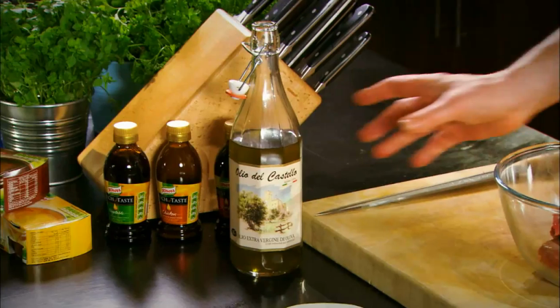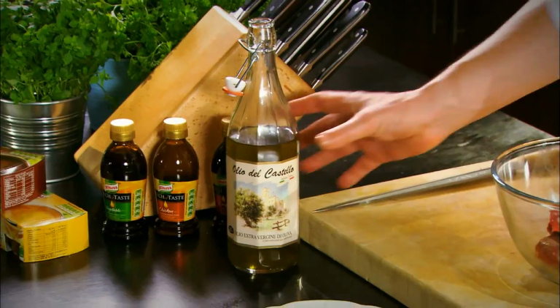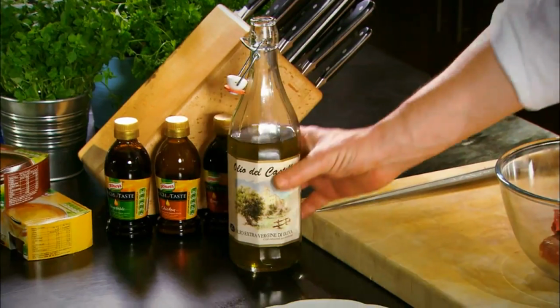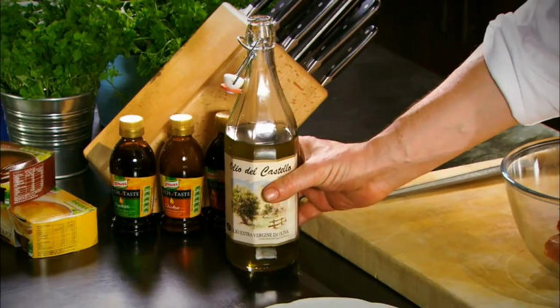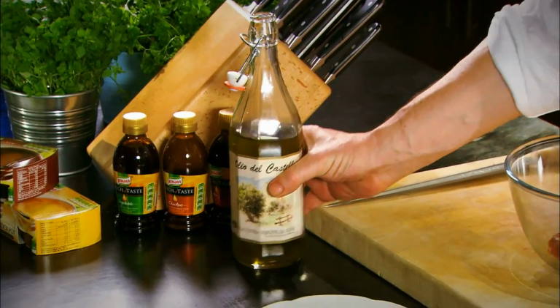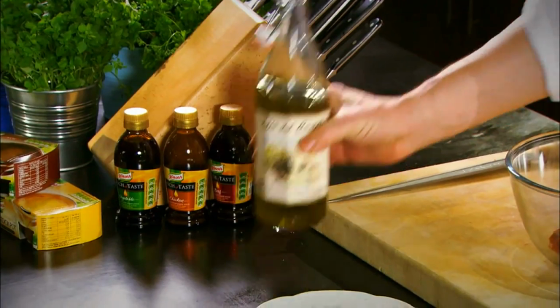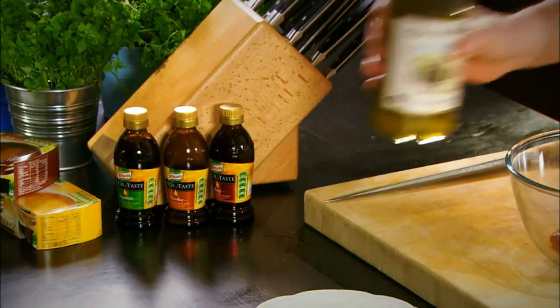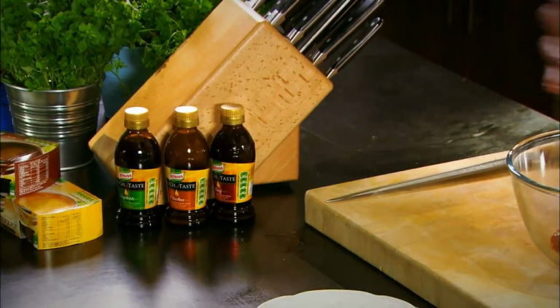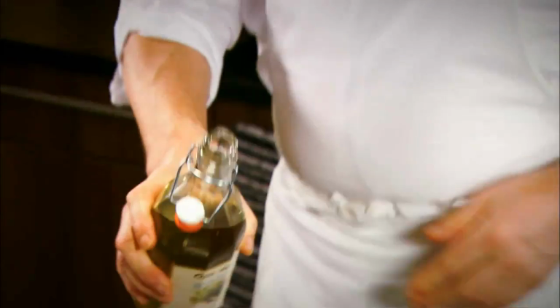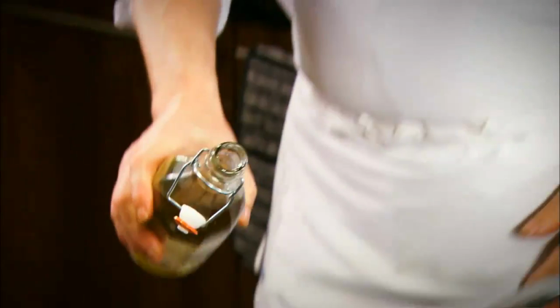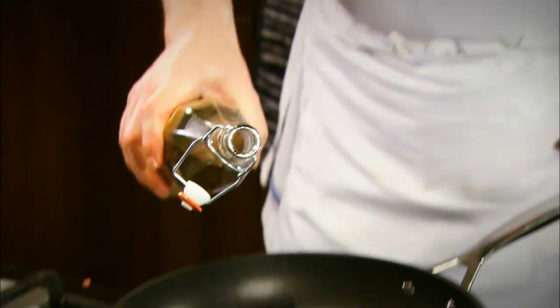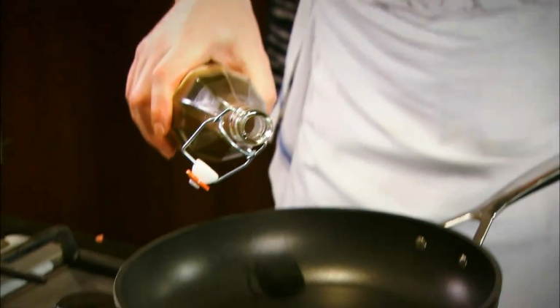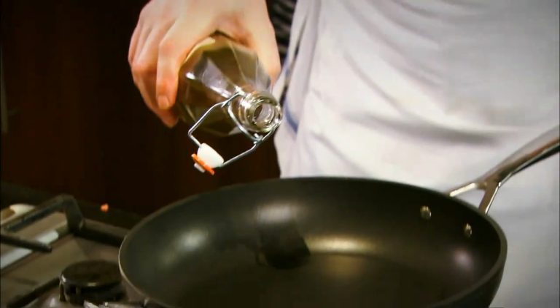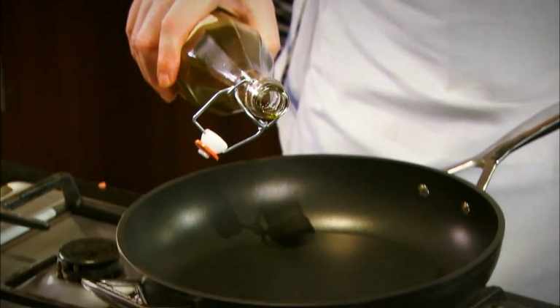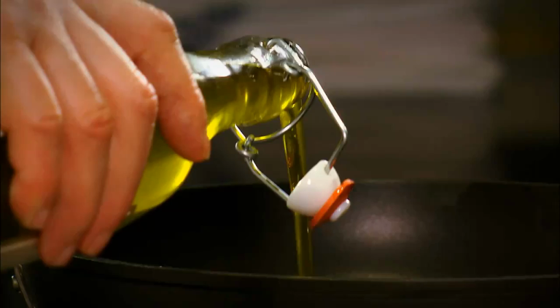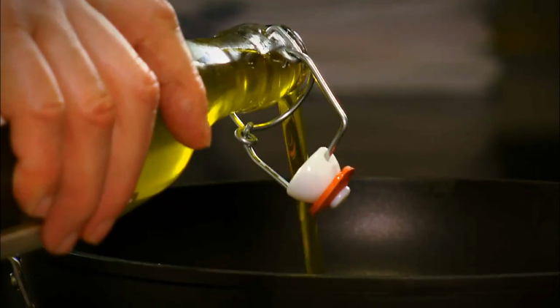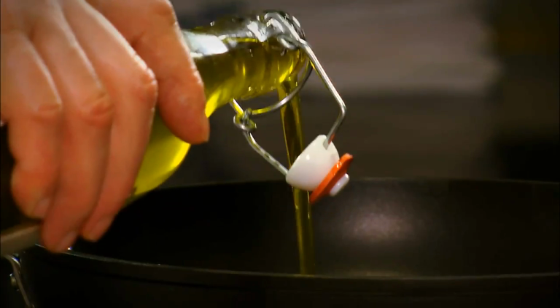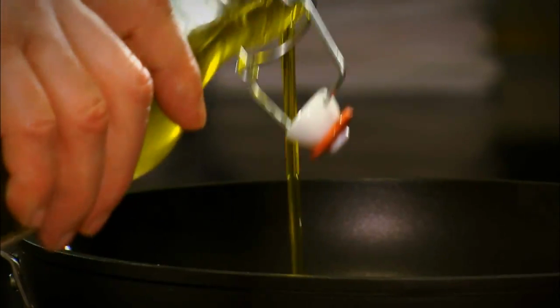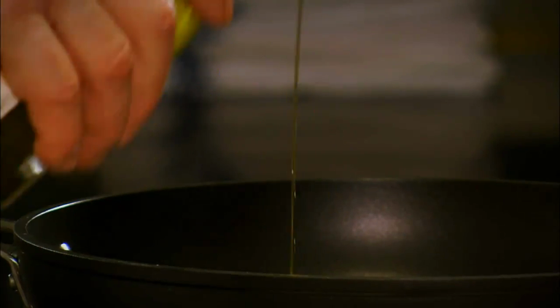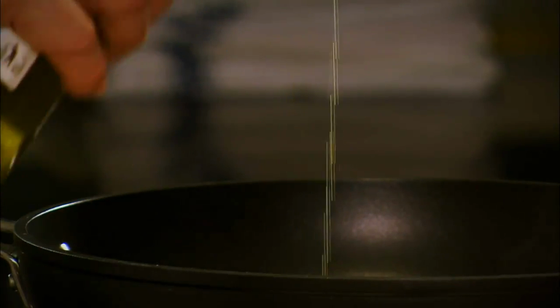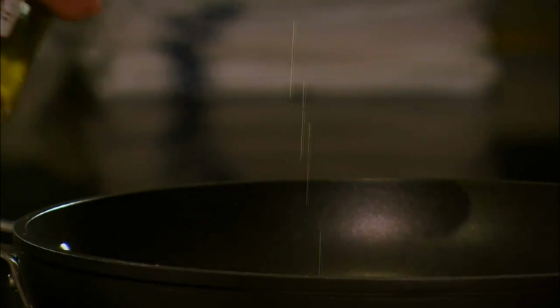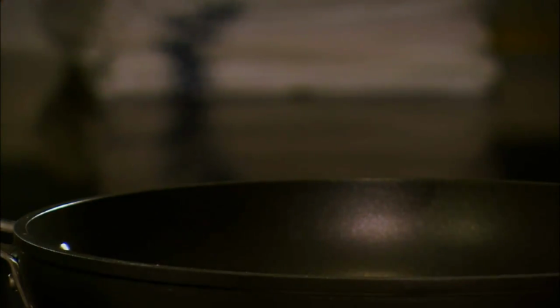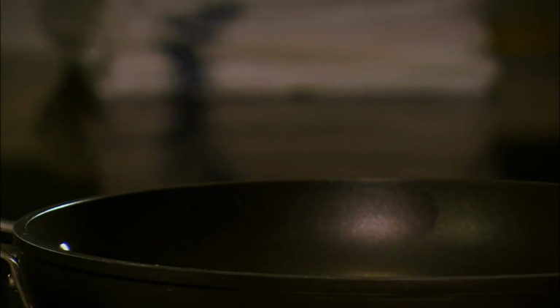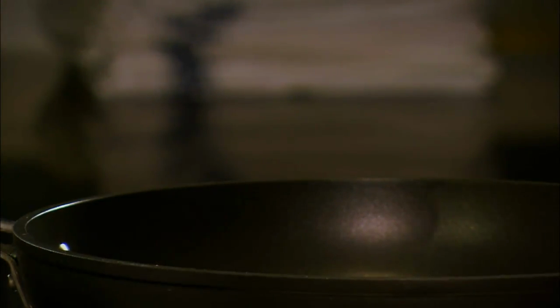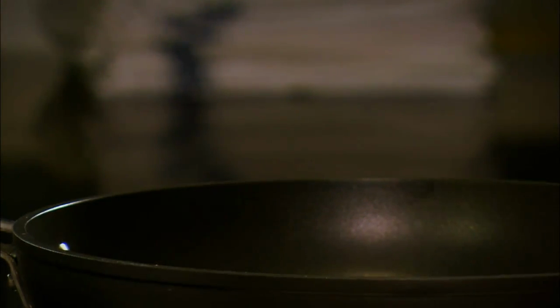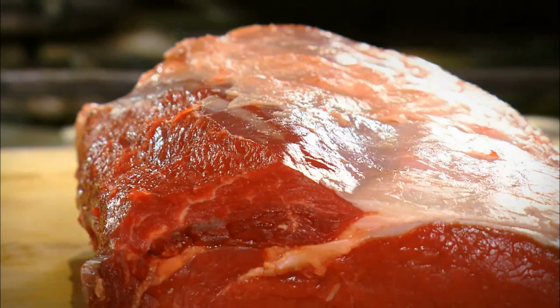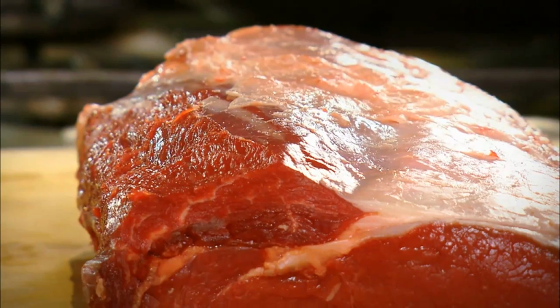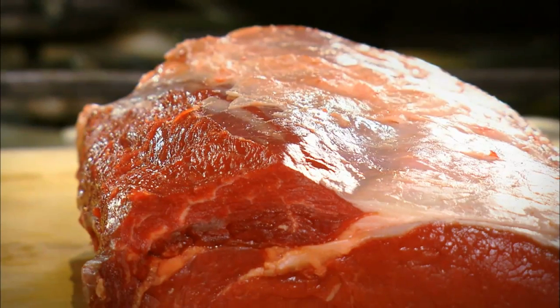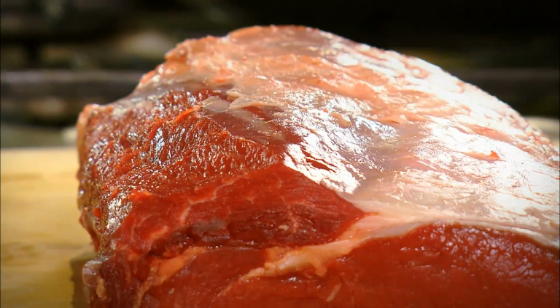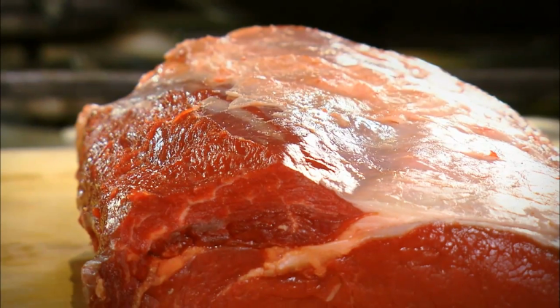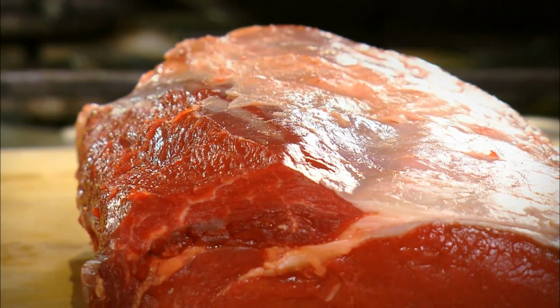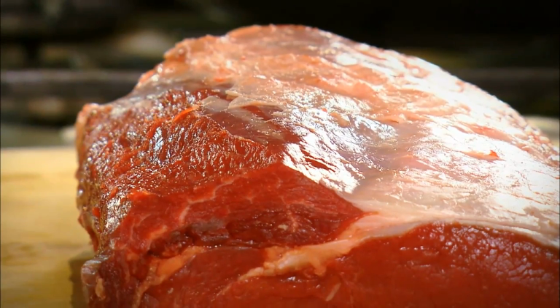A little olive oil or a little dripping — it's your choice what you use. I like my beef medium rare.